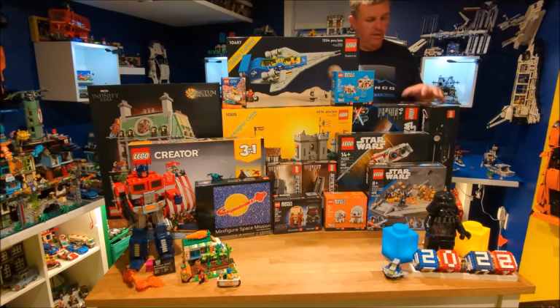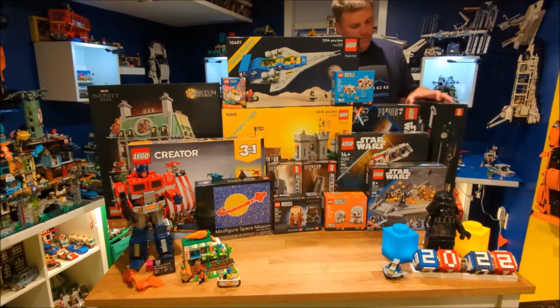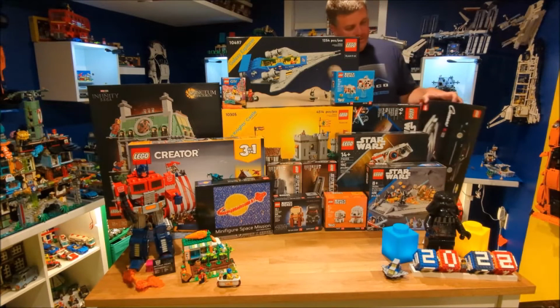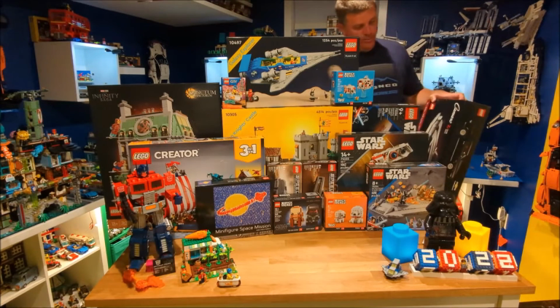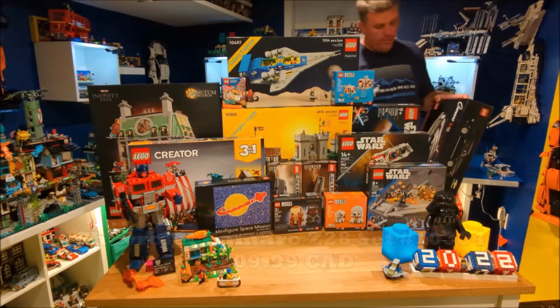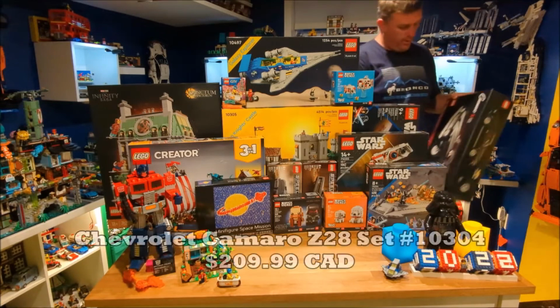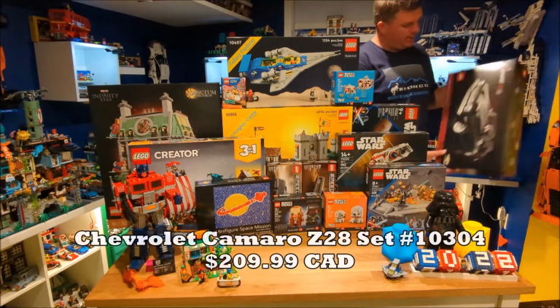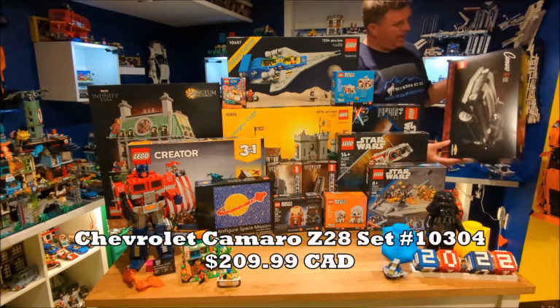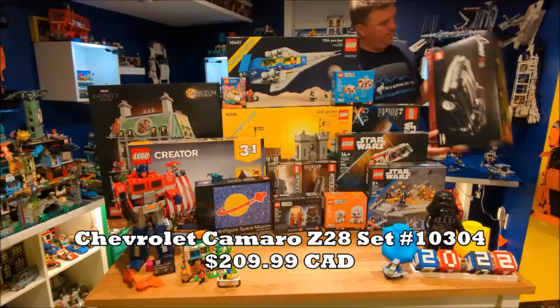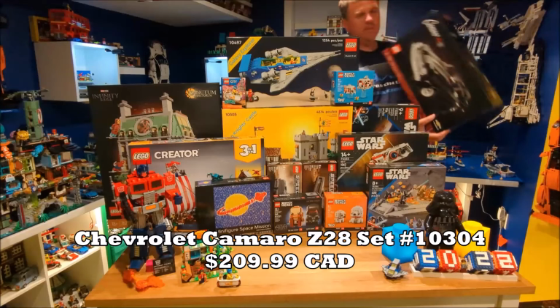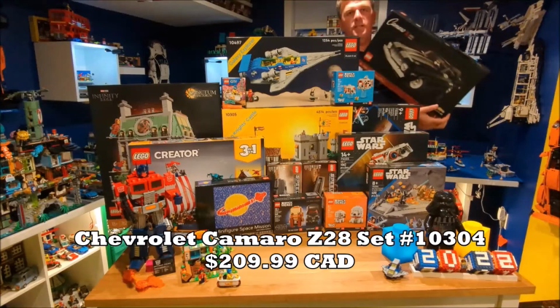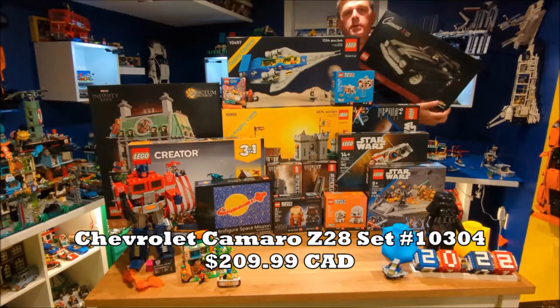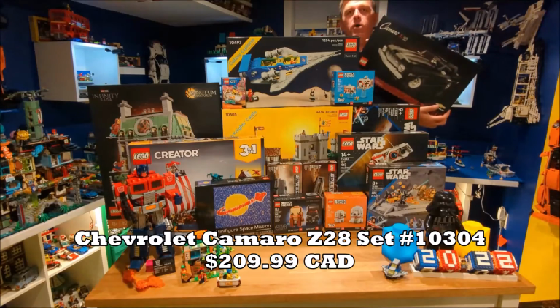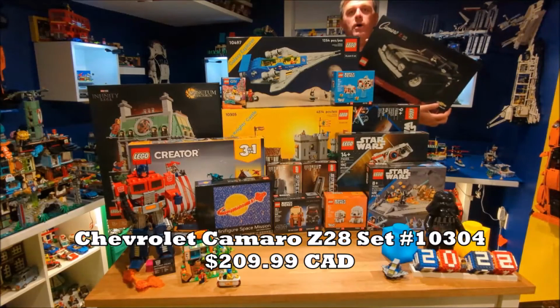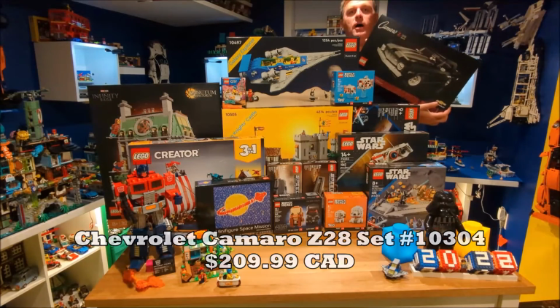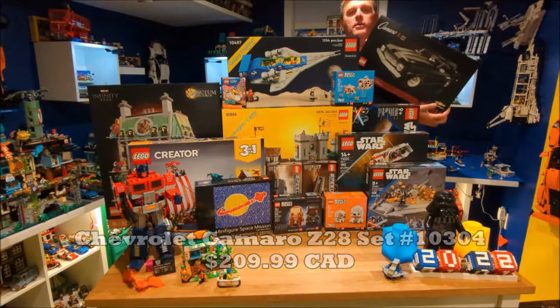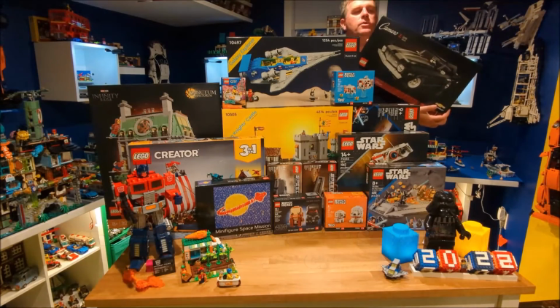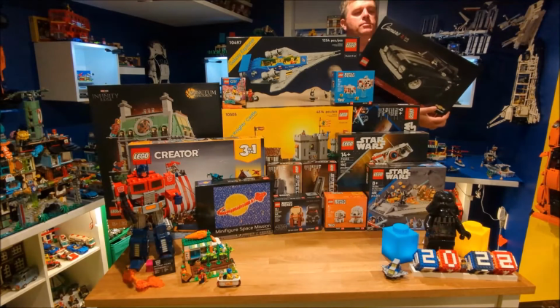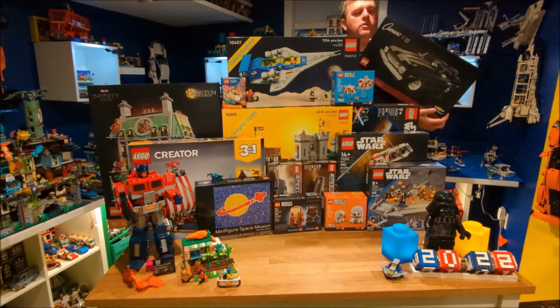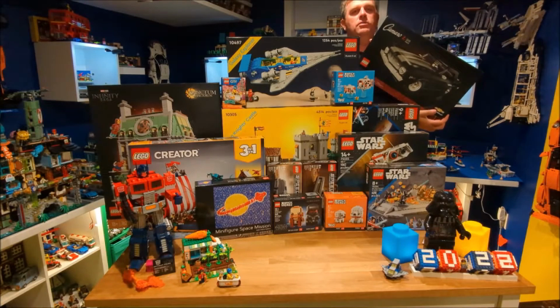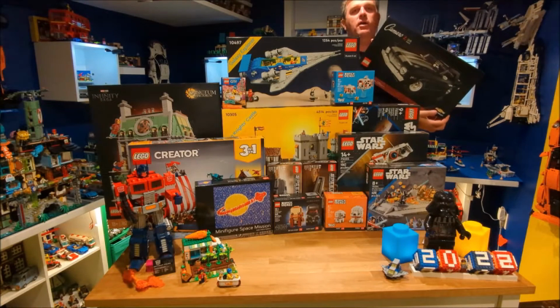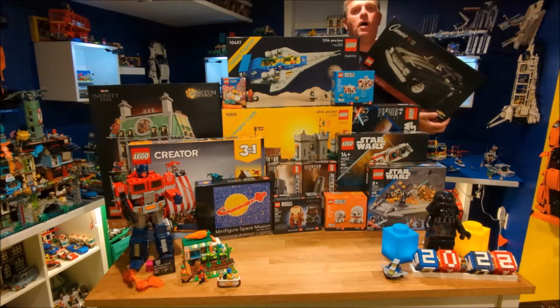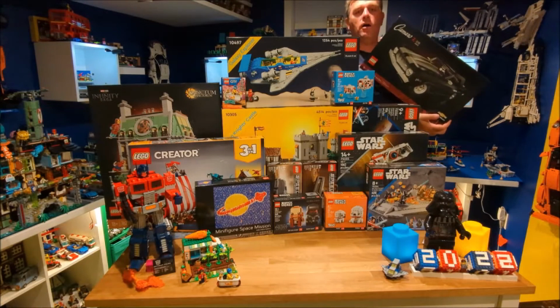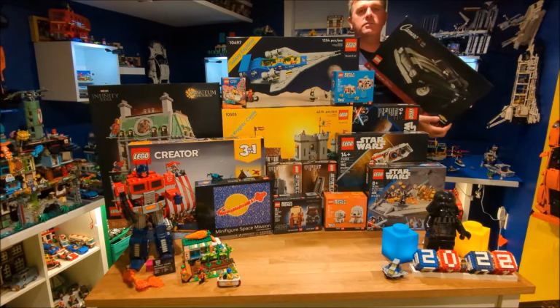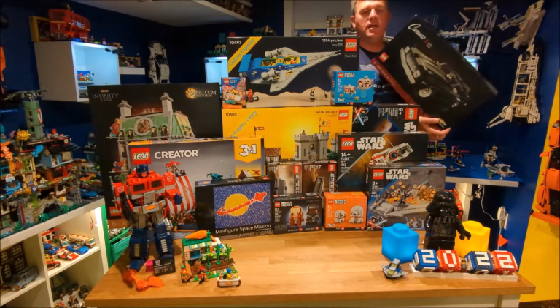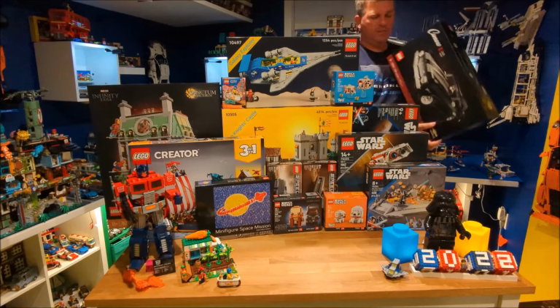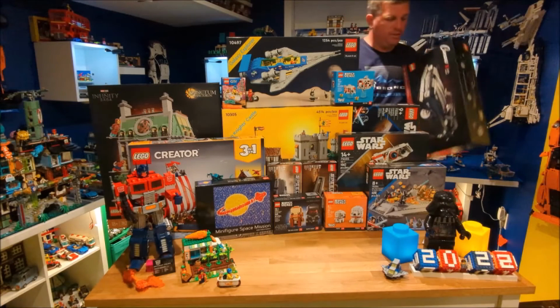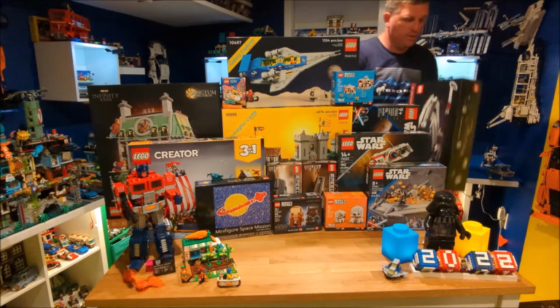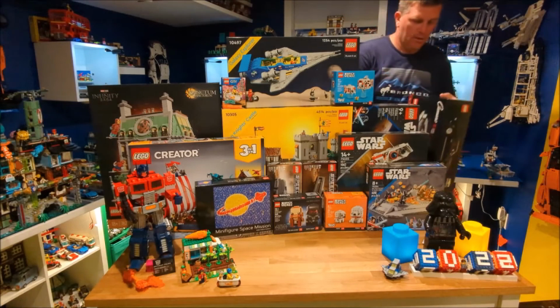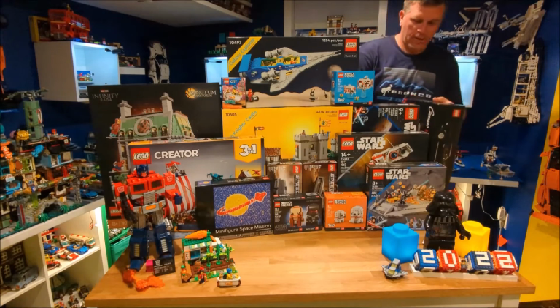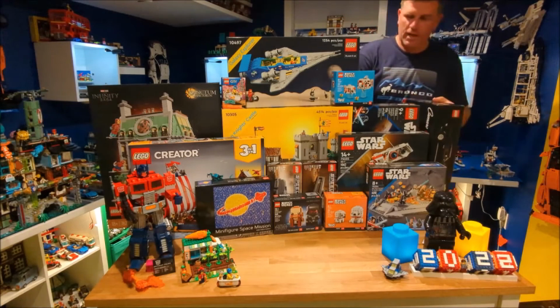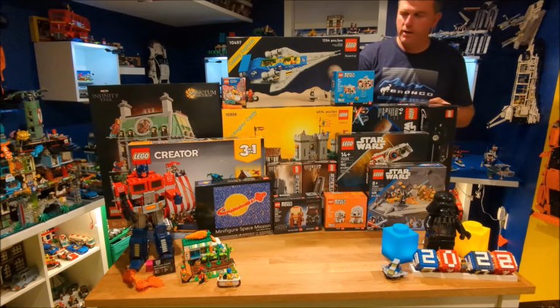The first one we got that came in was the Camaro, which is part of the new LEGO Icons series. We got that here.